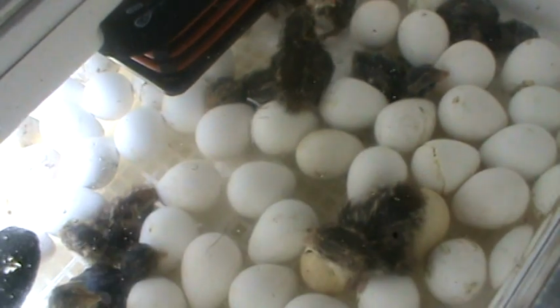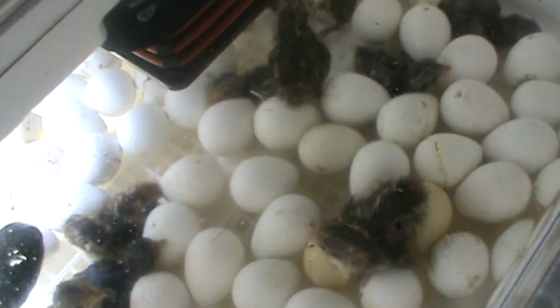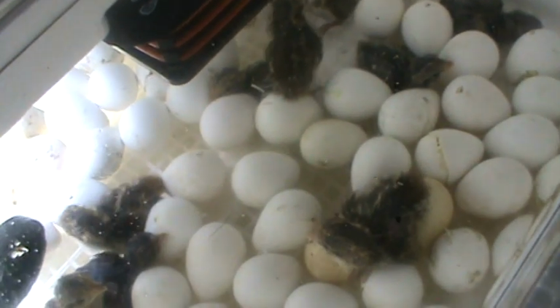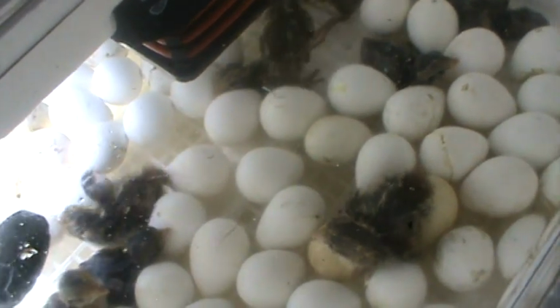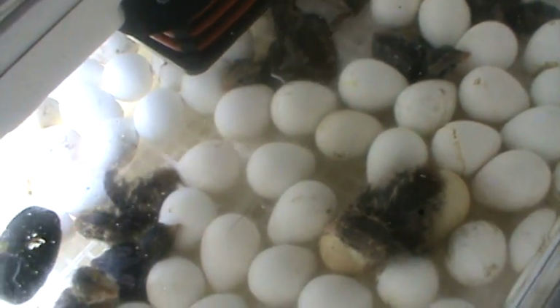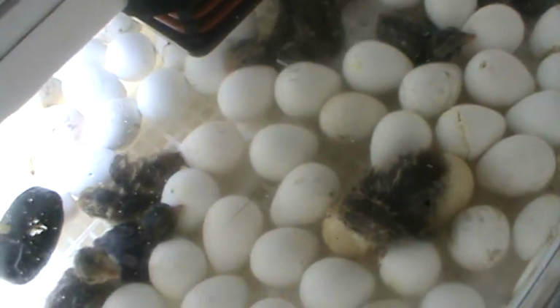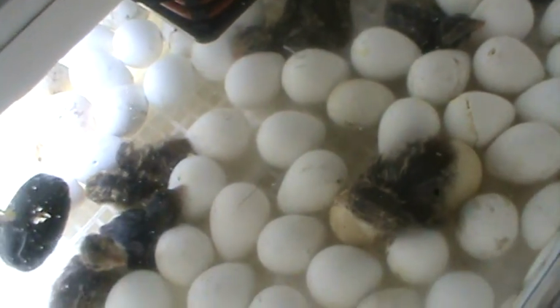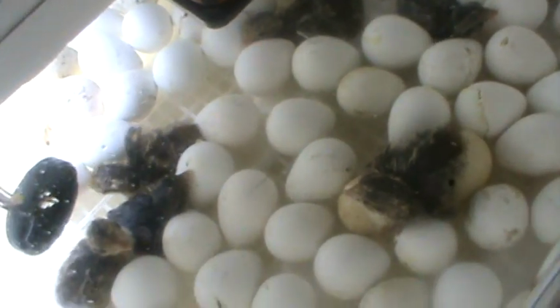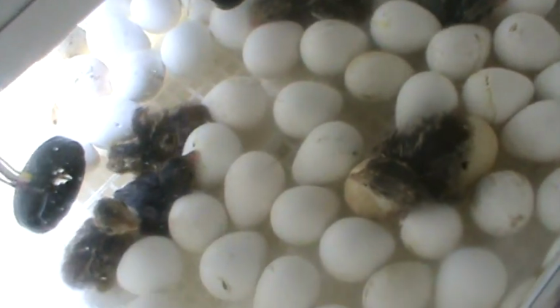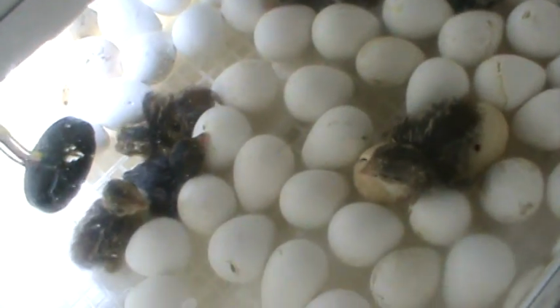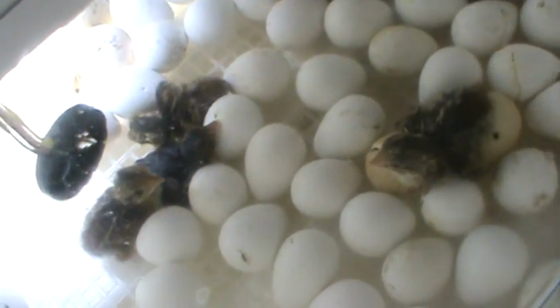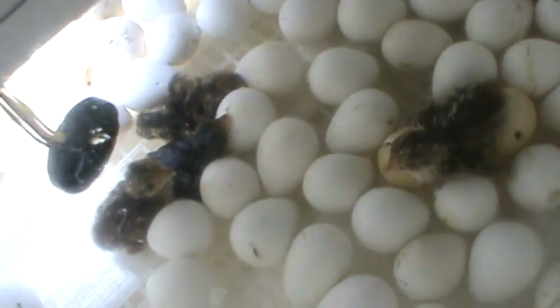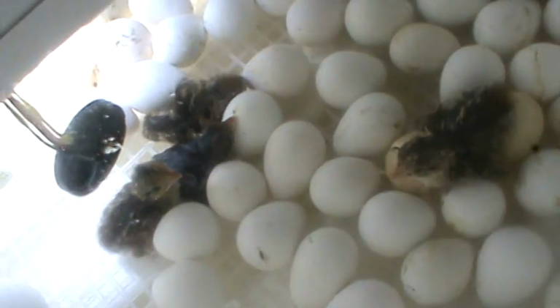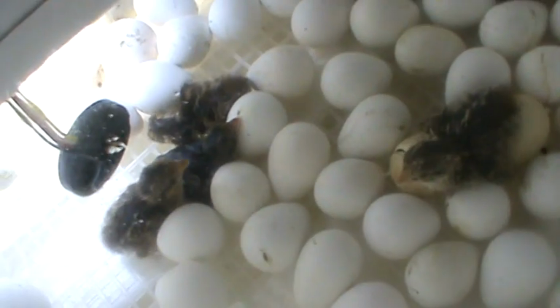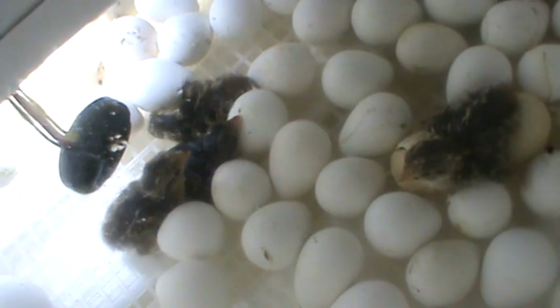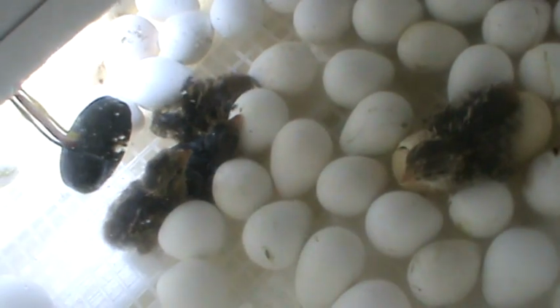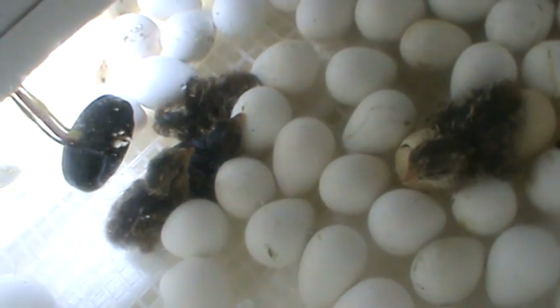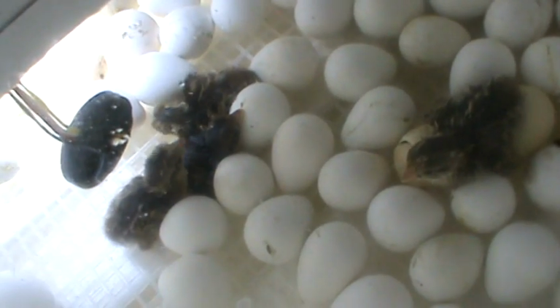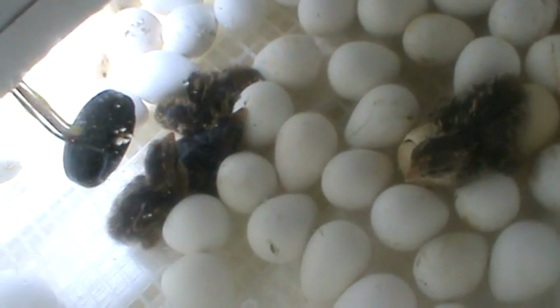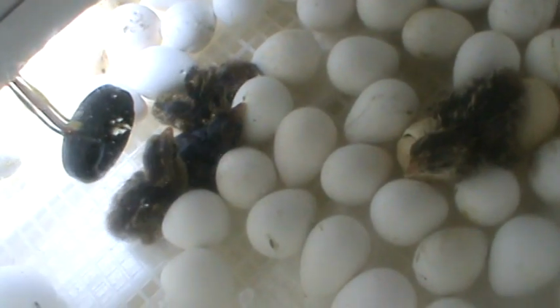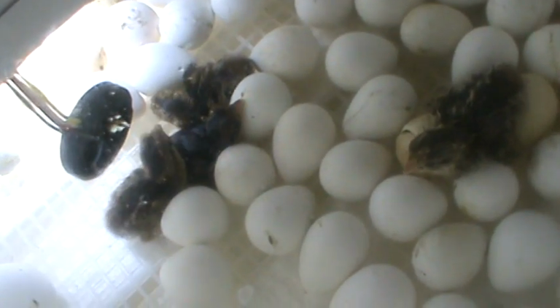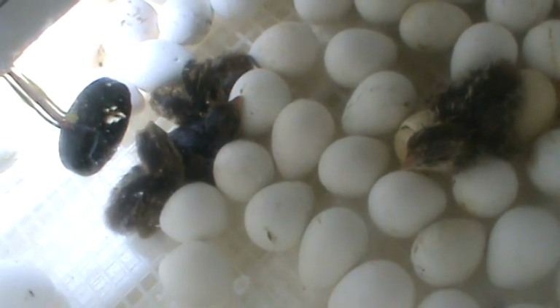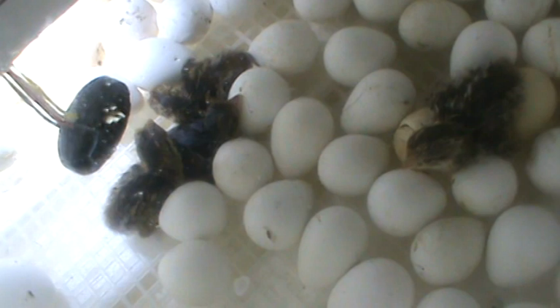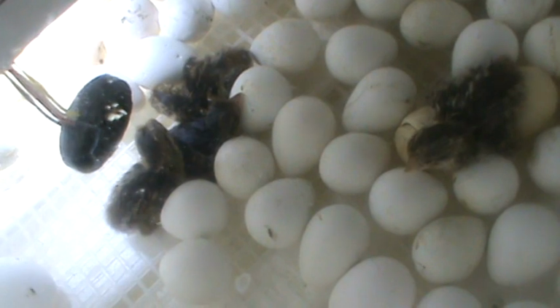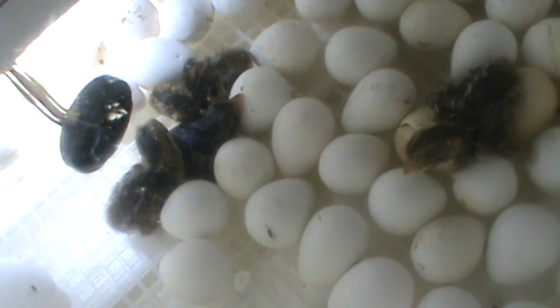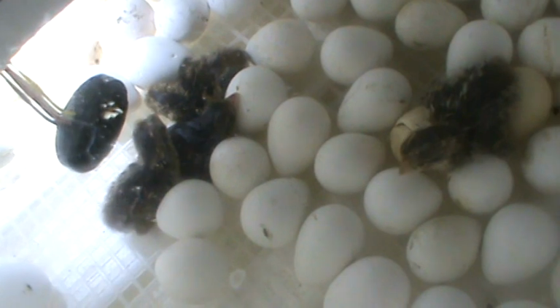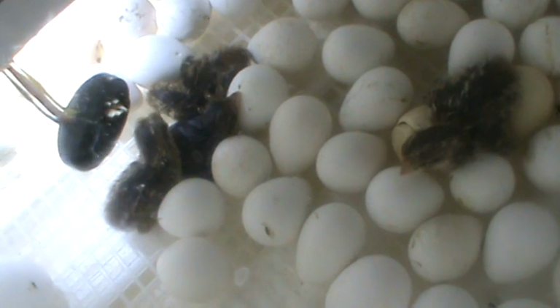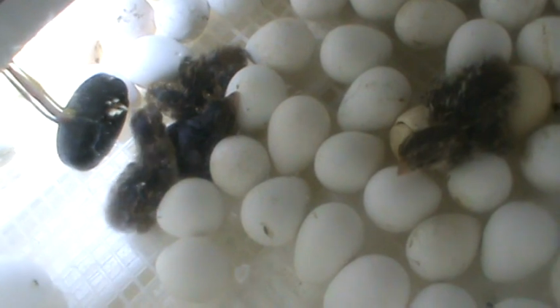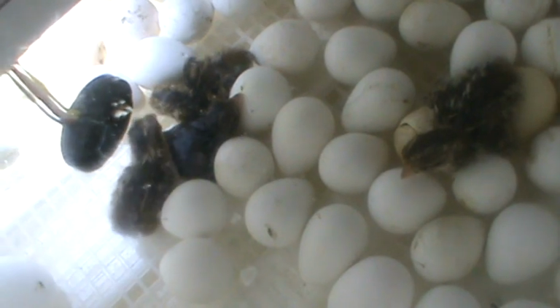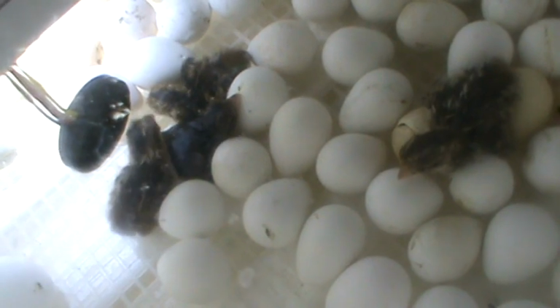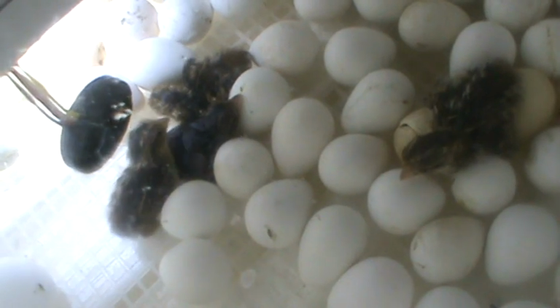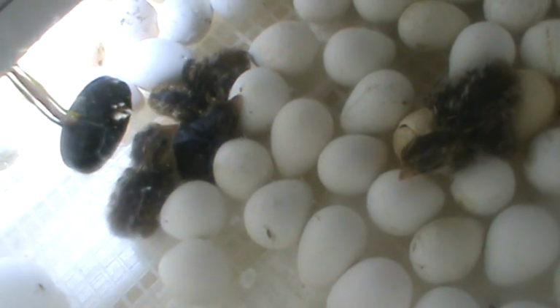Well, there may be 14. Here's one right here that has just hatched.